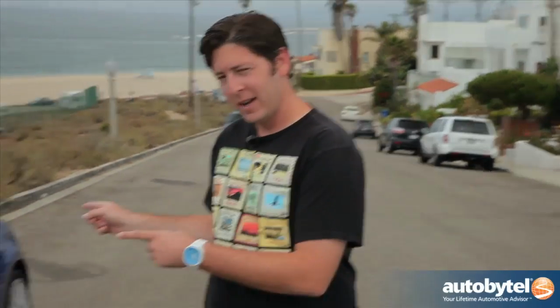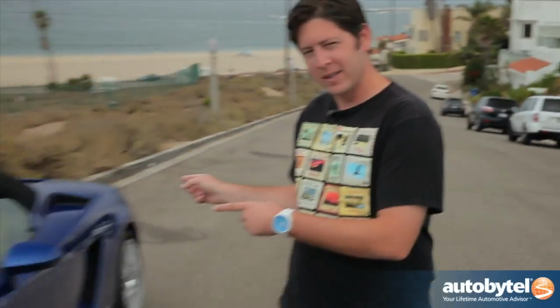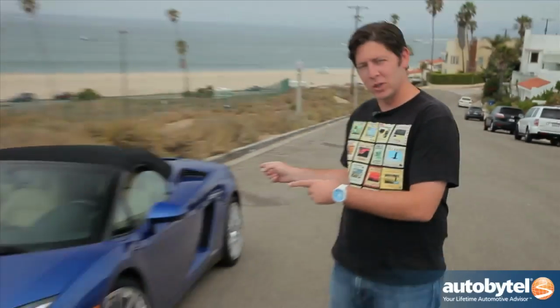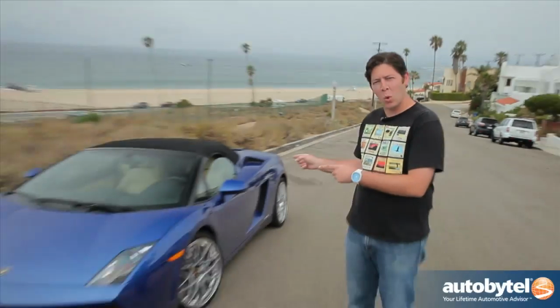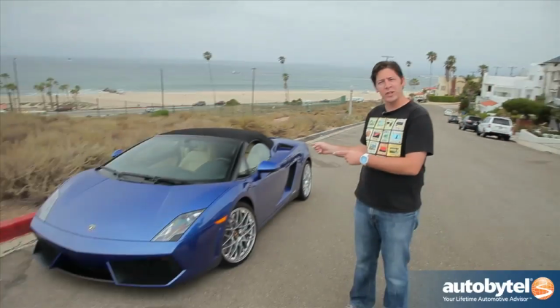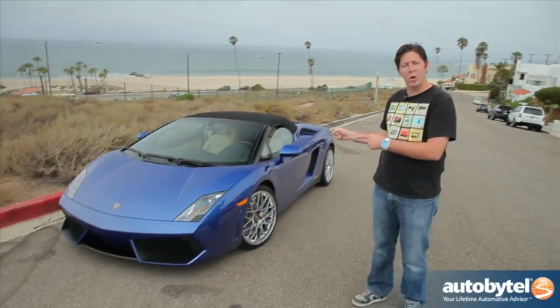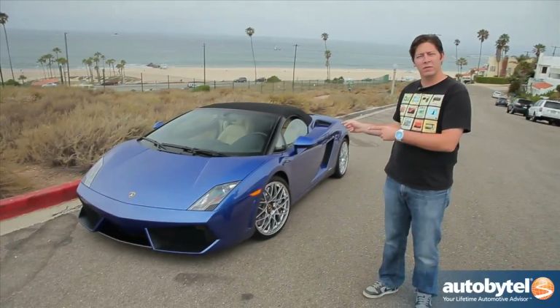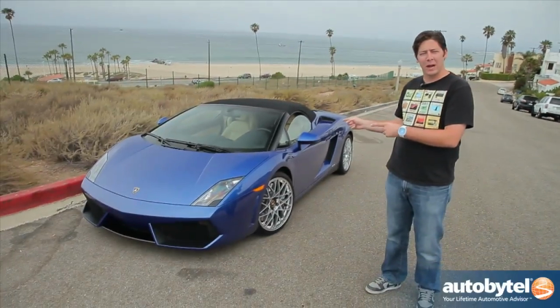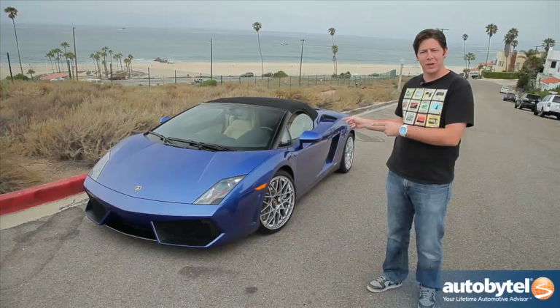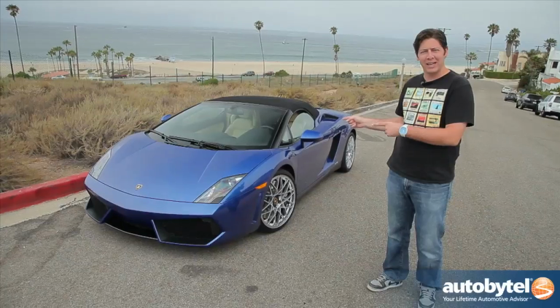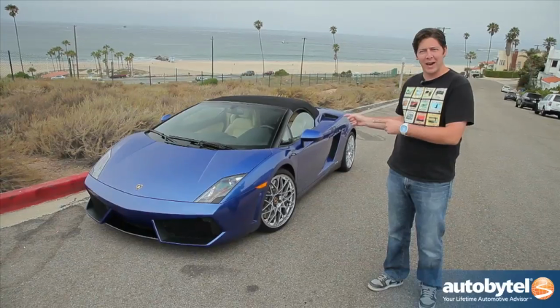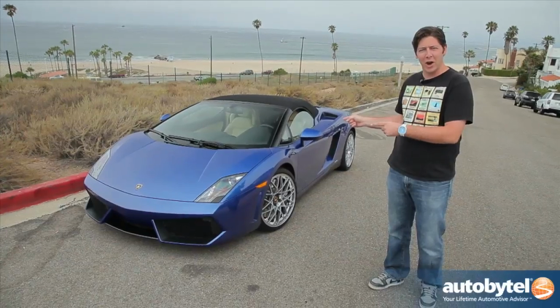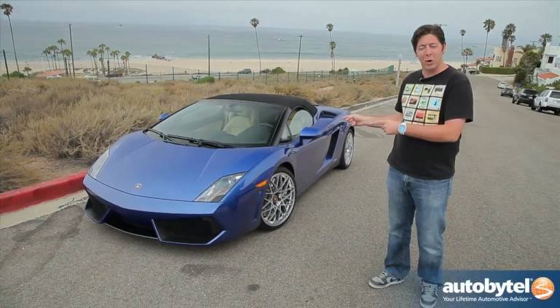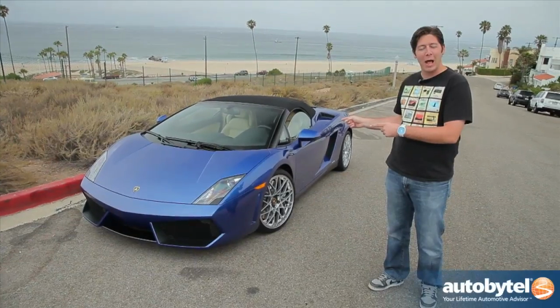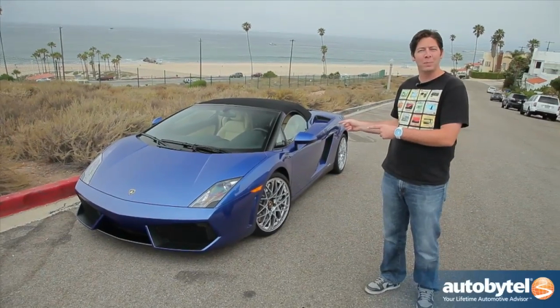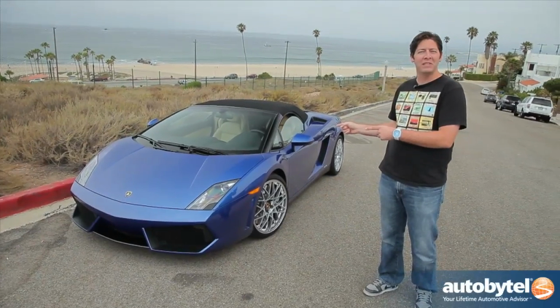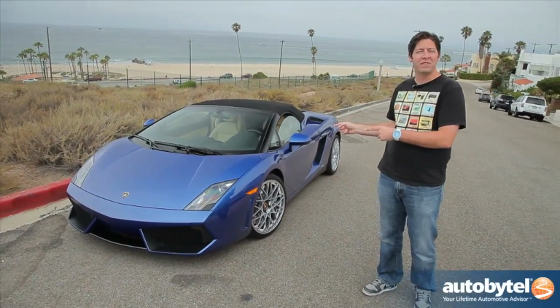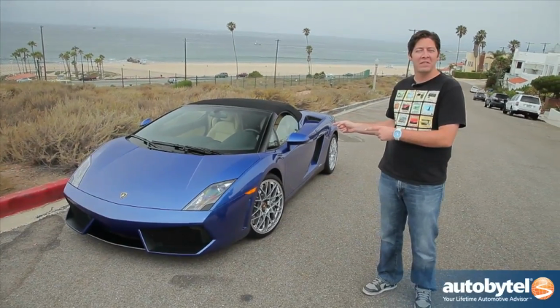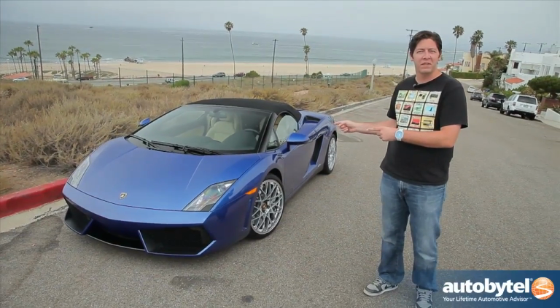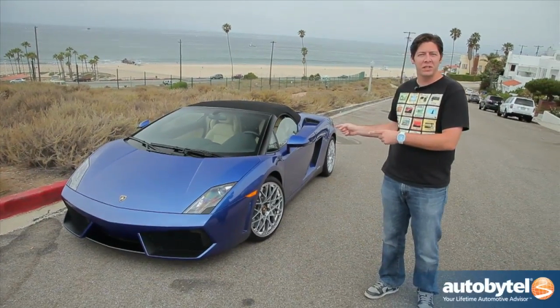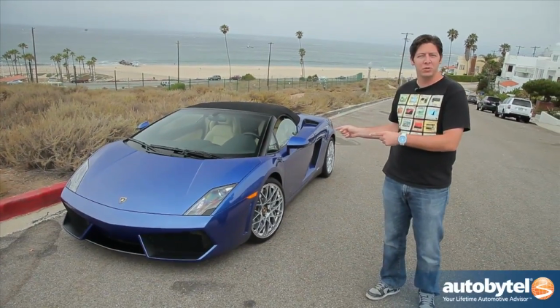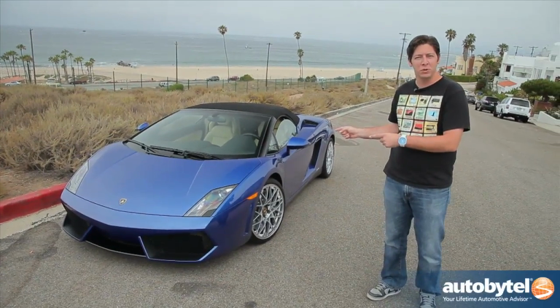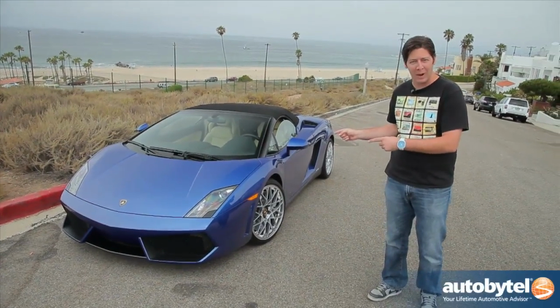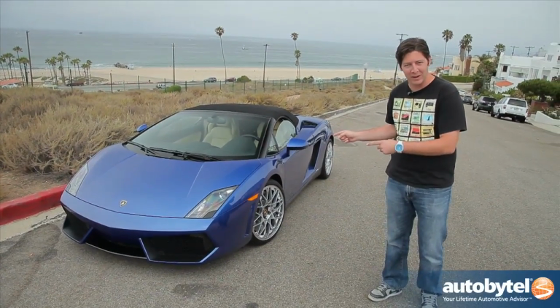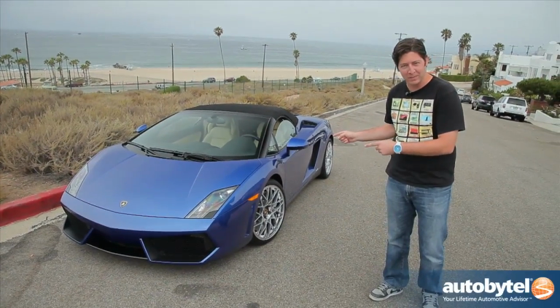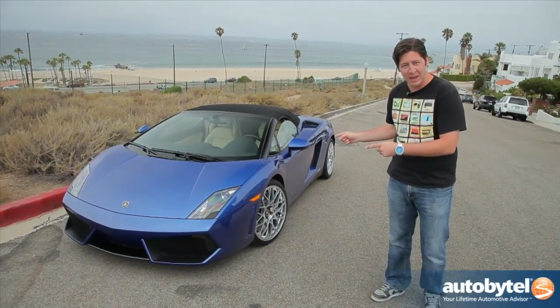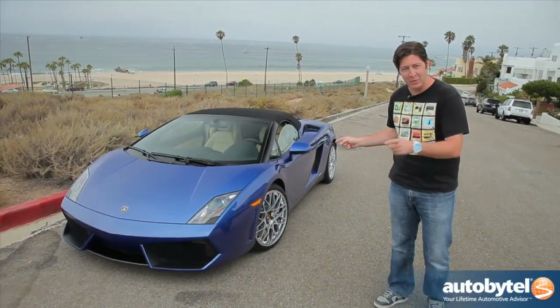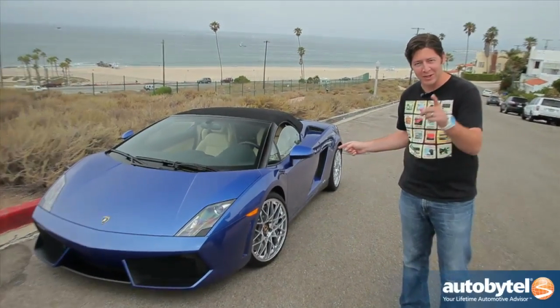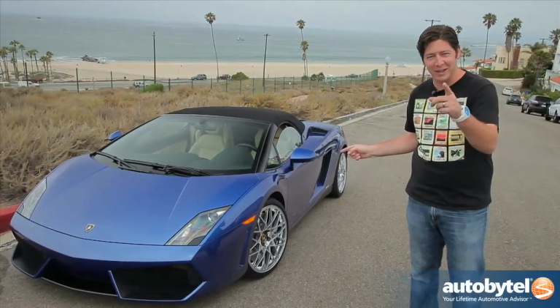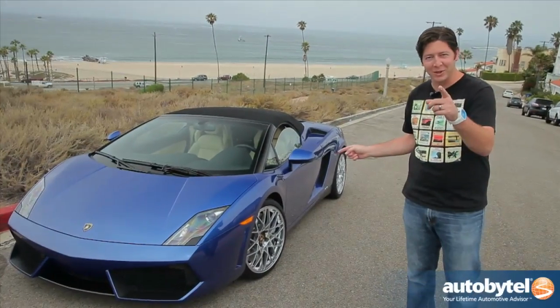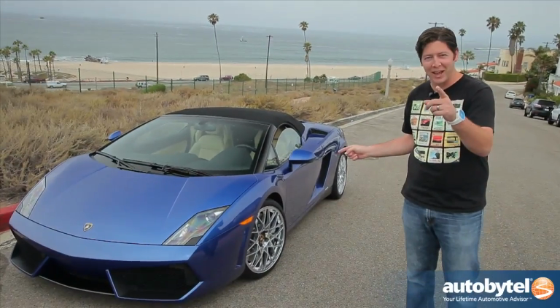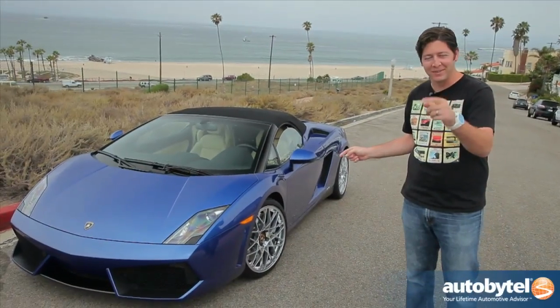It's the 2012 Lamborghini Gallardo LP552 Spyder. We're gonna take a look at it.